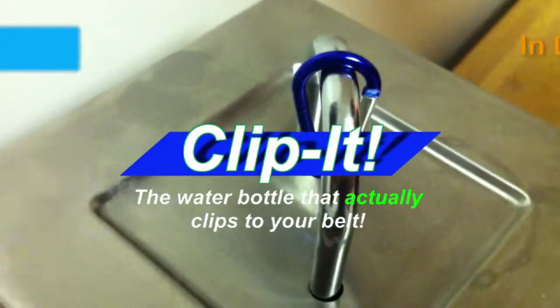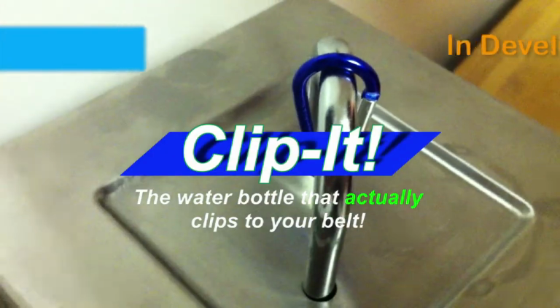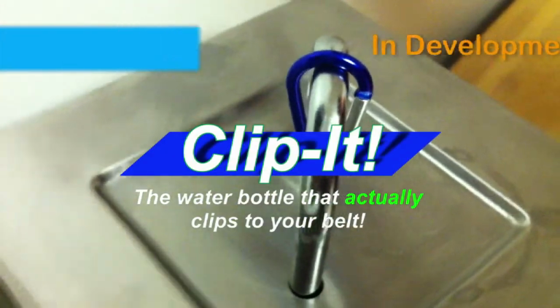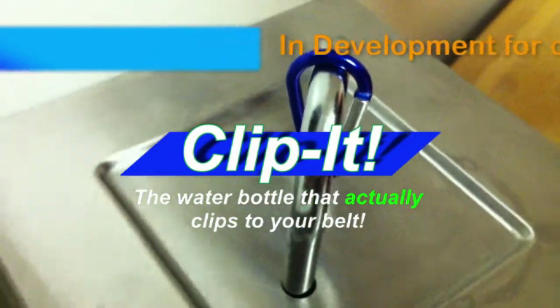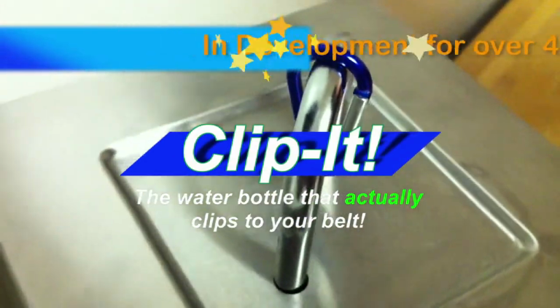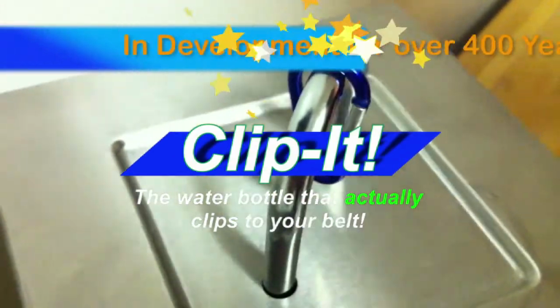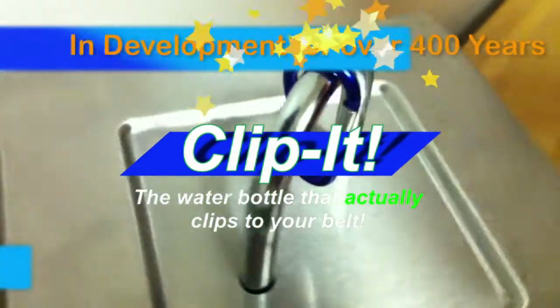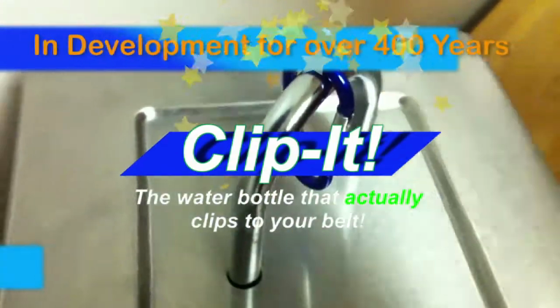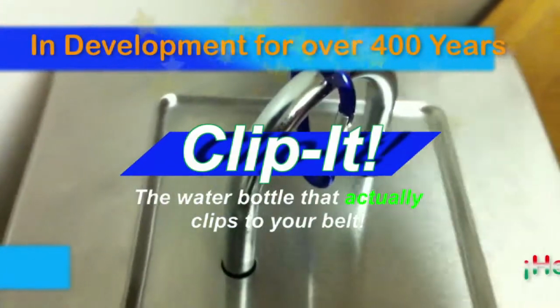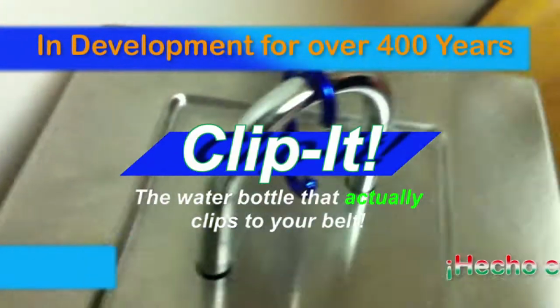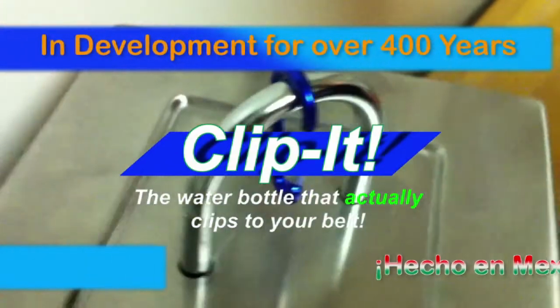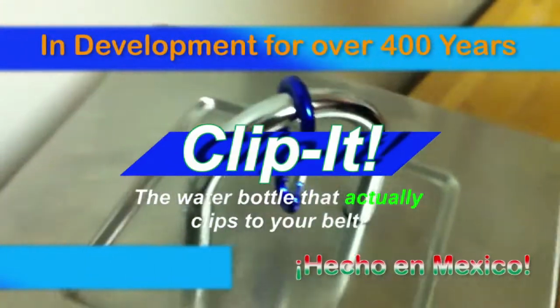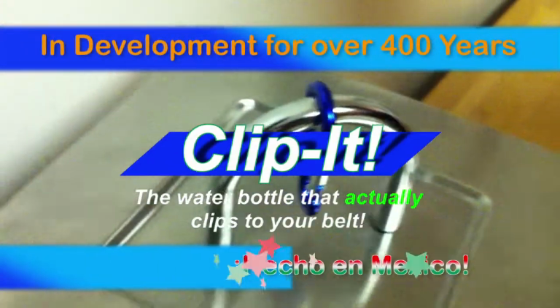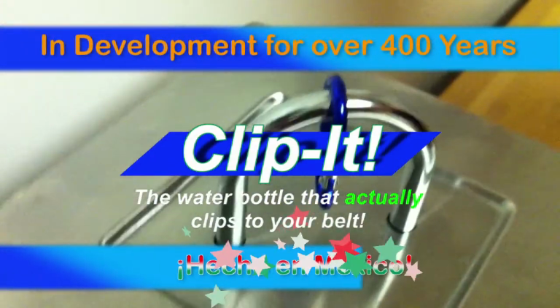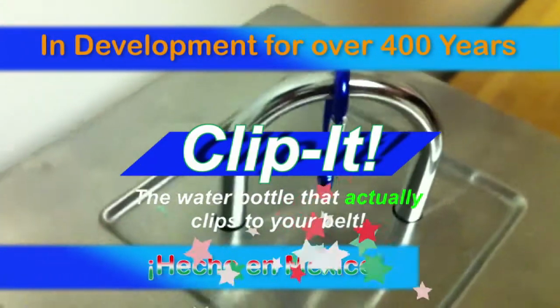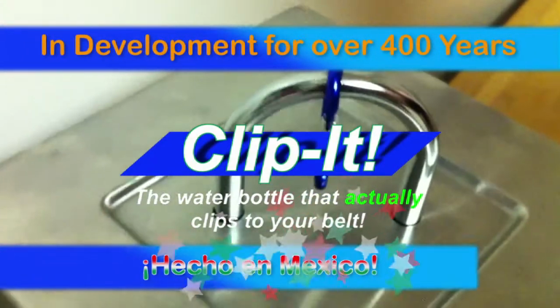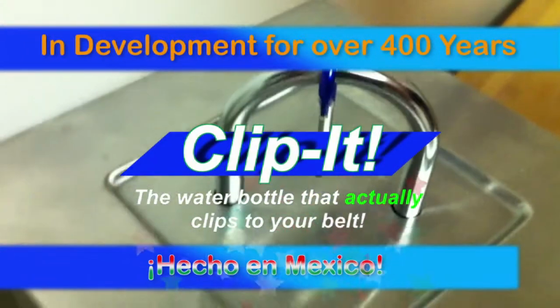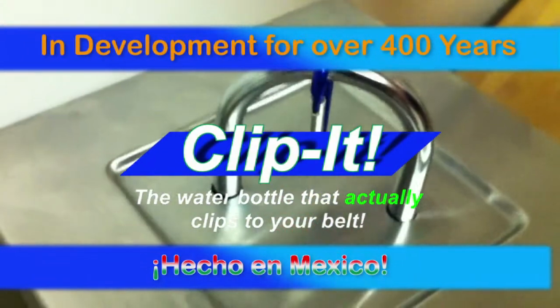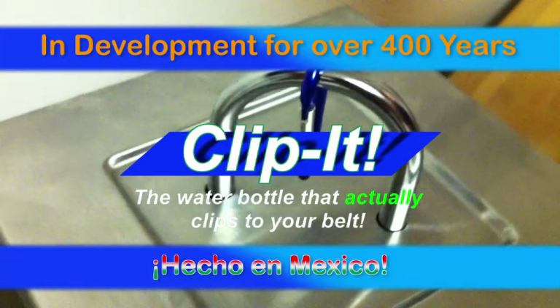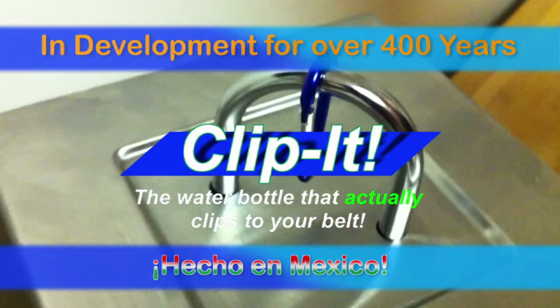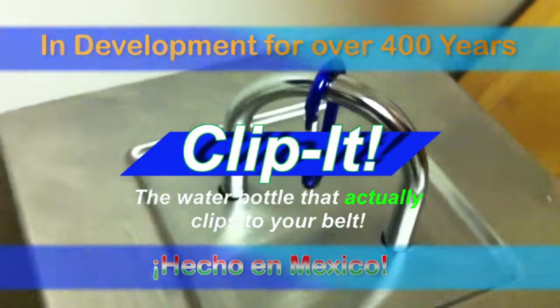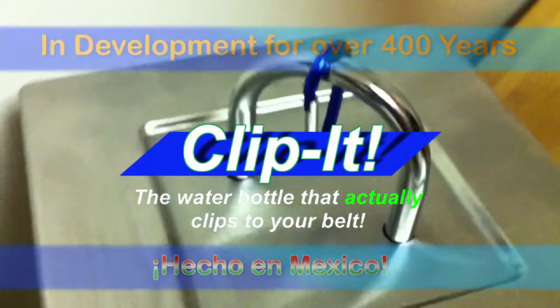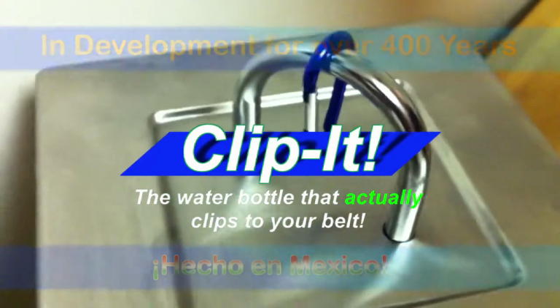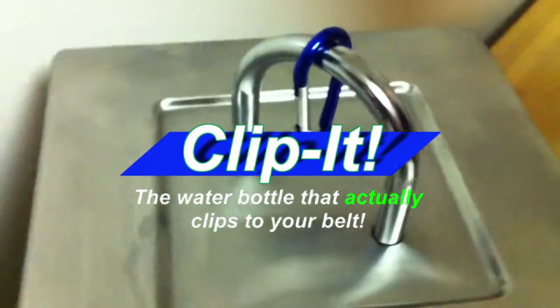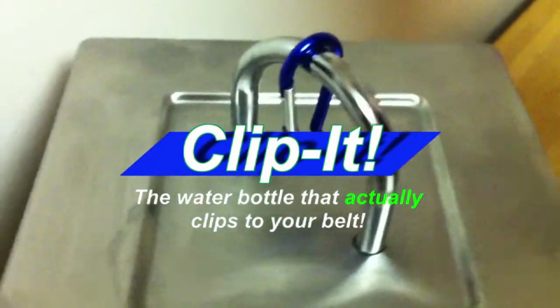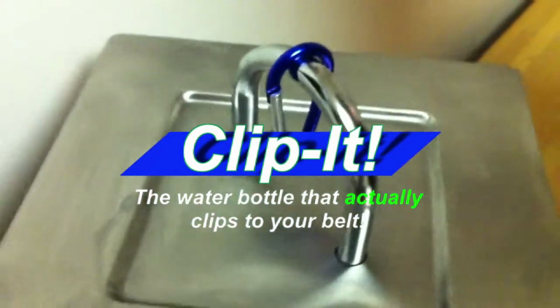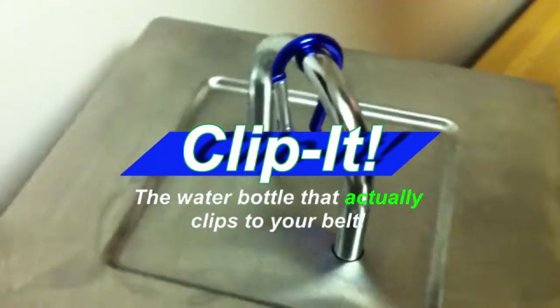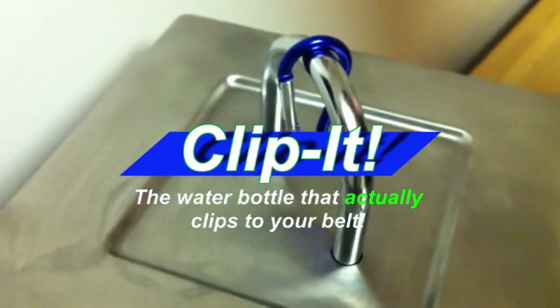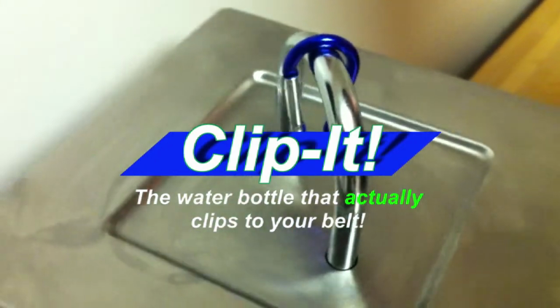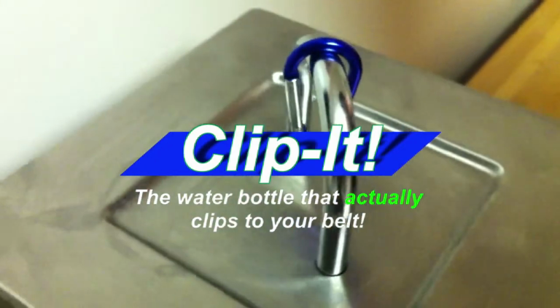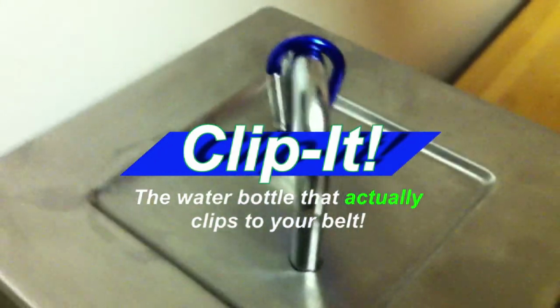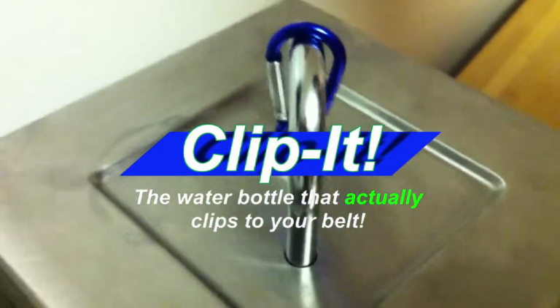This incredible once-in-a-lifetime offer has been in development for over 400 years. And it's manufactured in Mexico, so you know it's good. Get yours today.